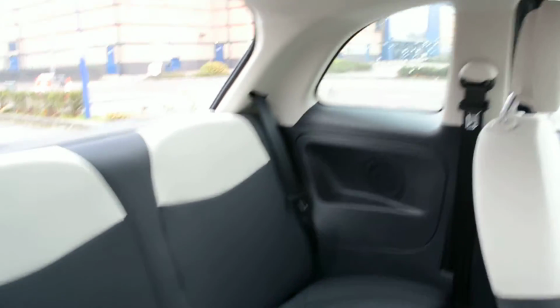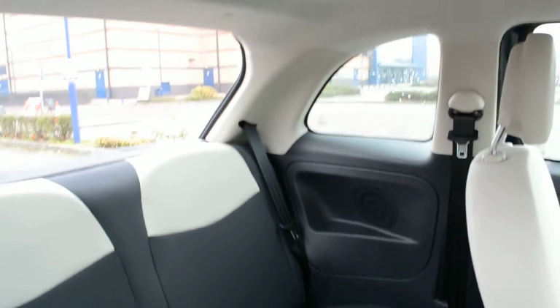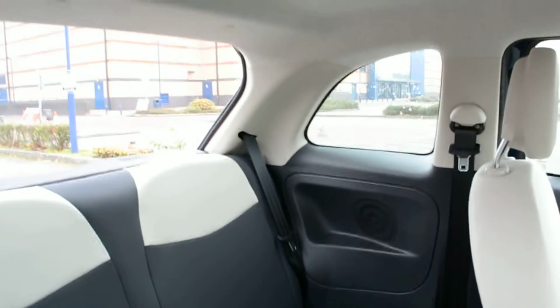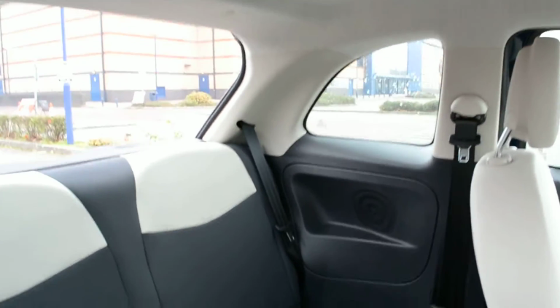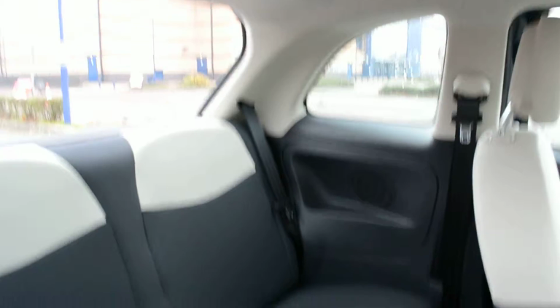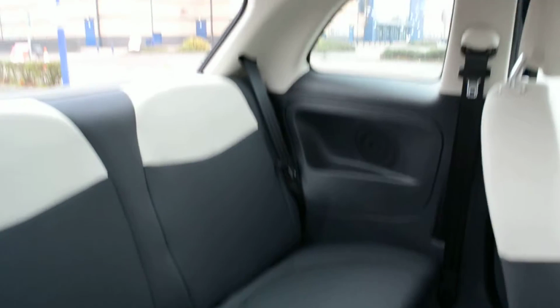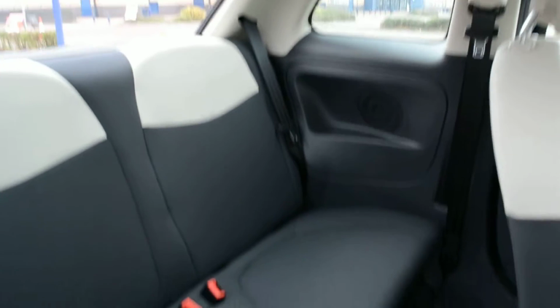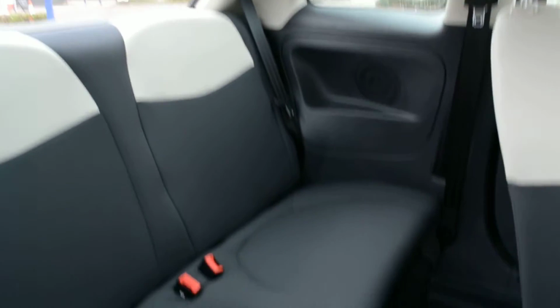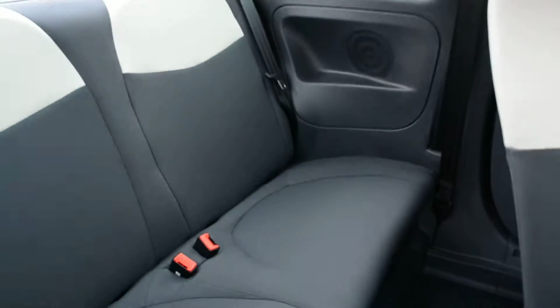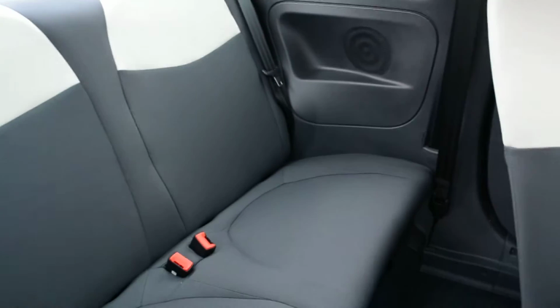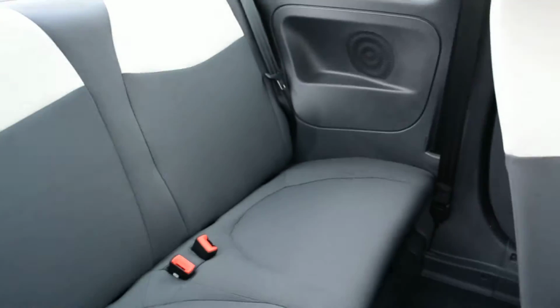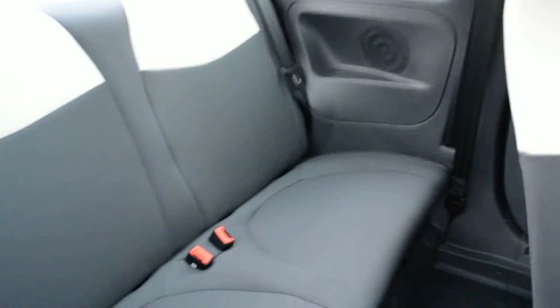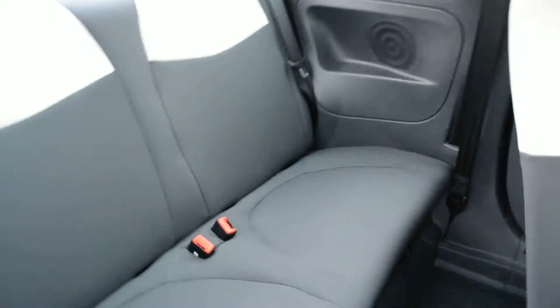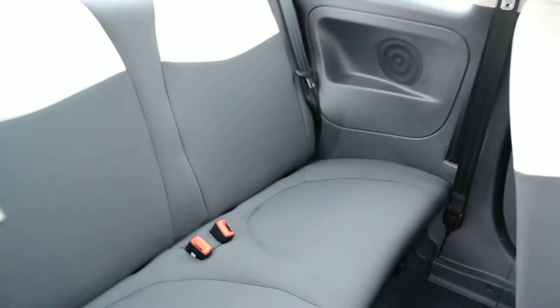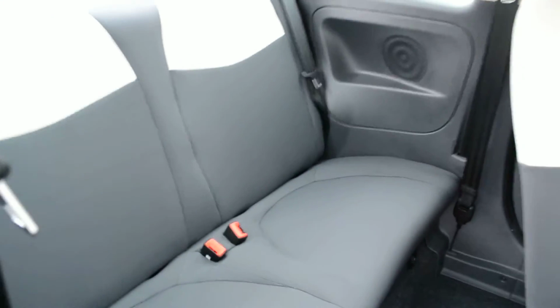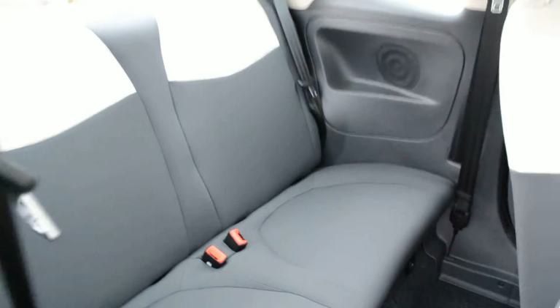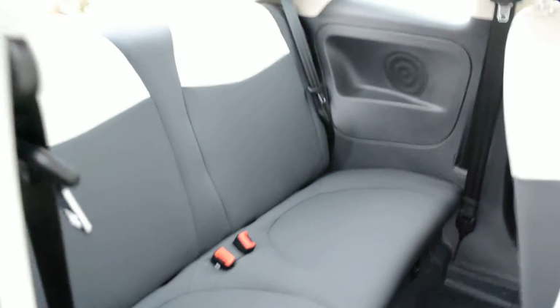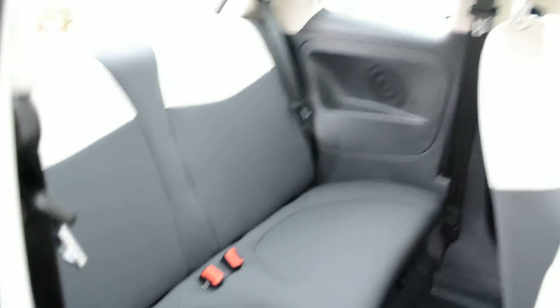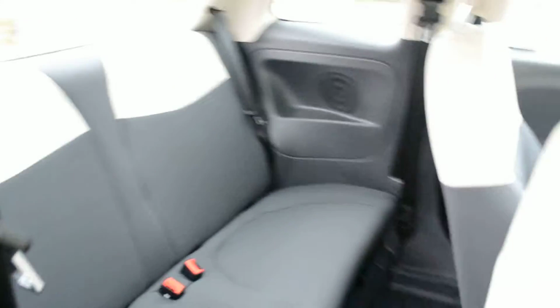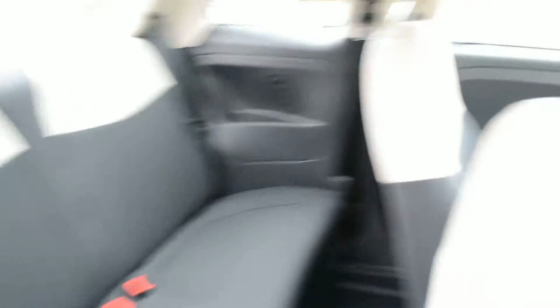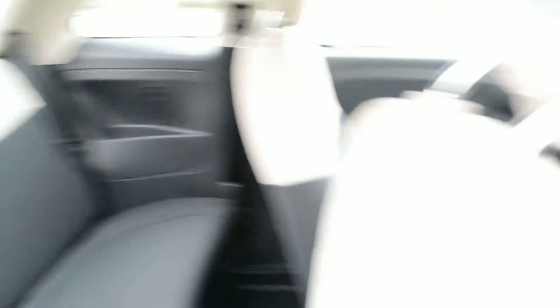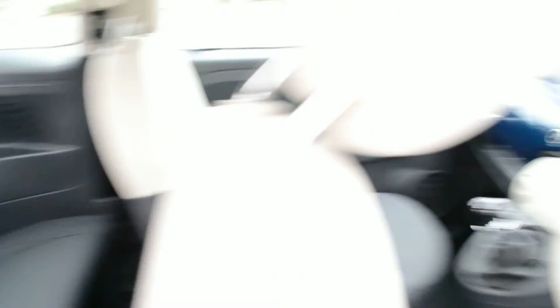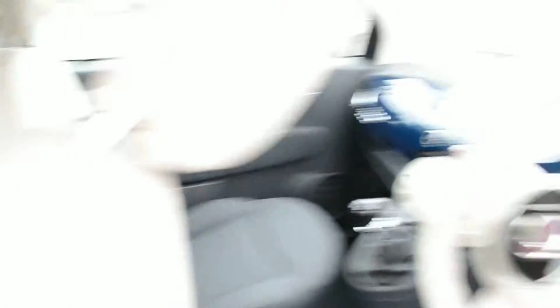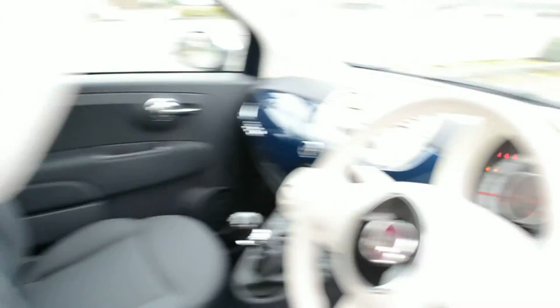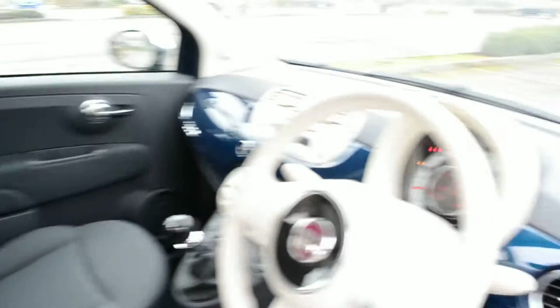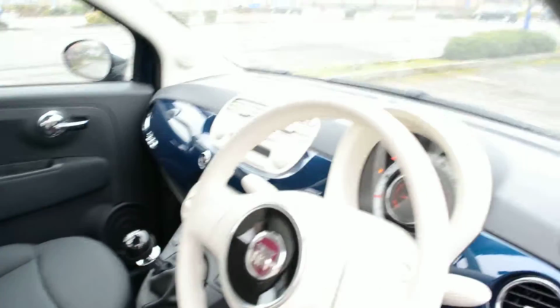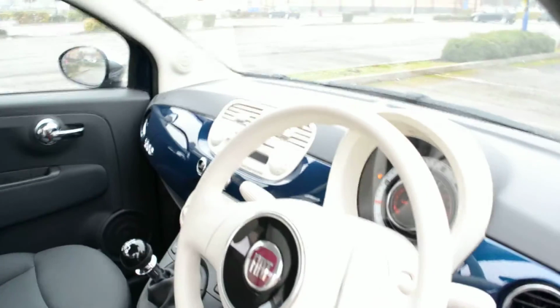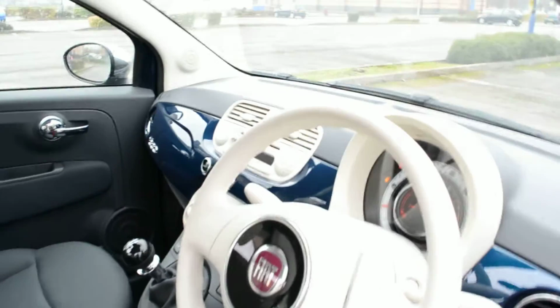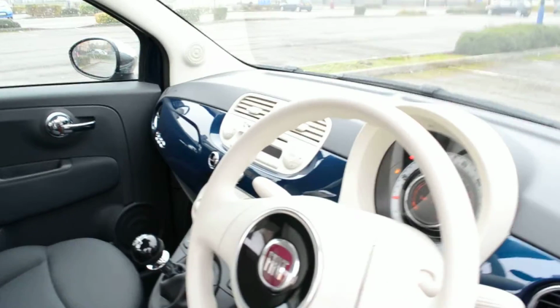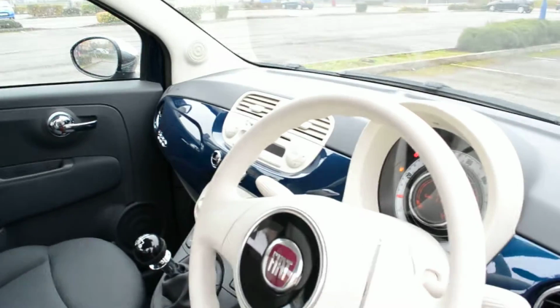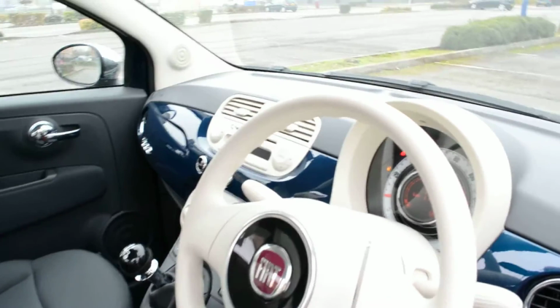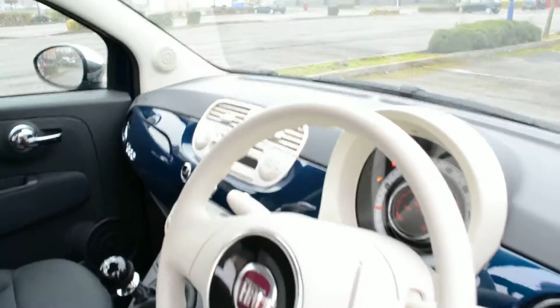Plenty of headroom, plenty of legroom. The 500 is surprisingly big and puts lots of its rivals in this sector to shame.